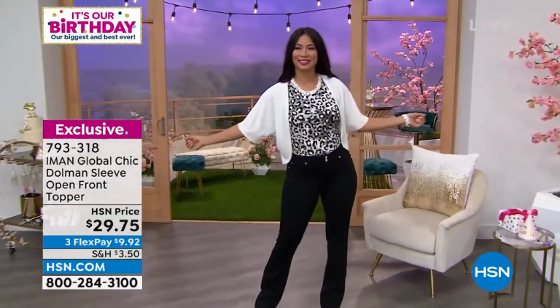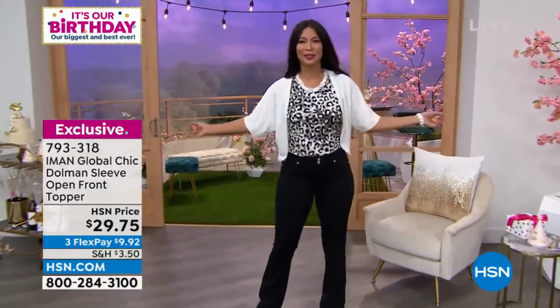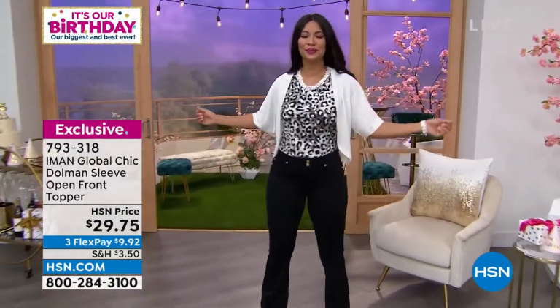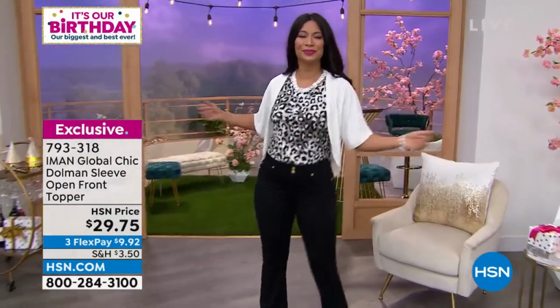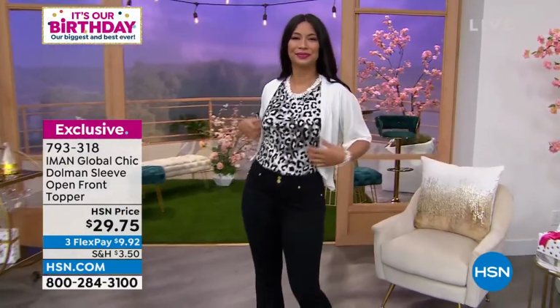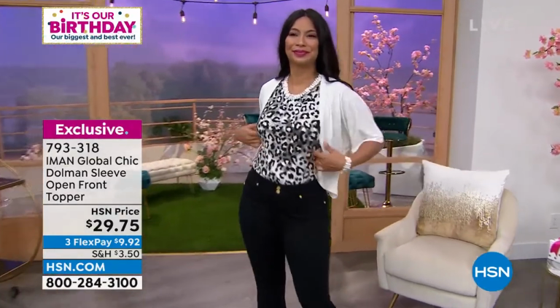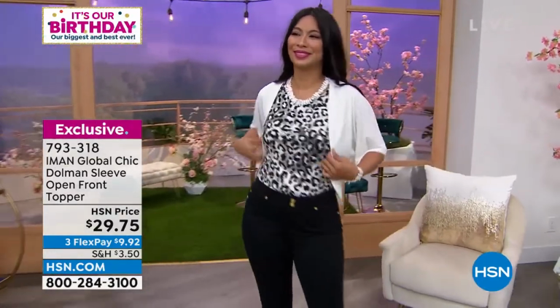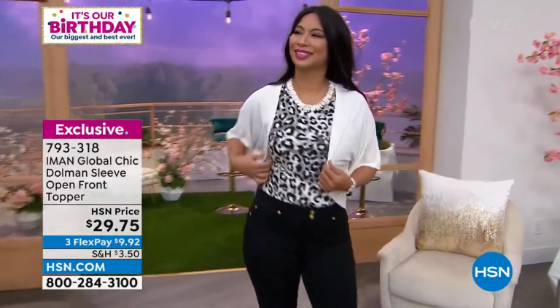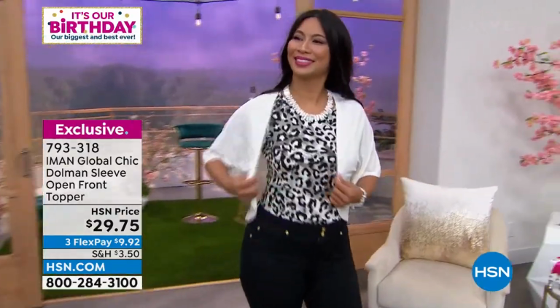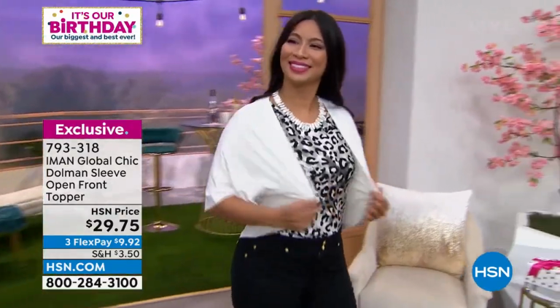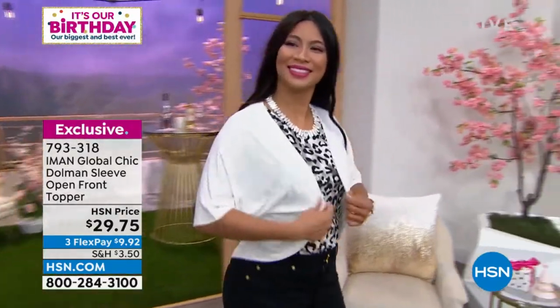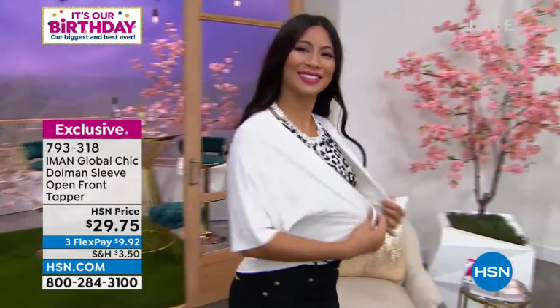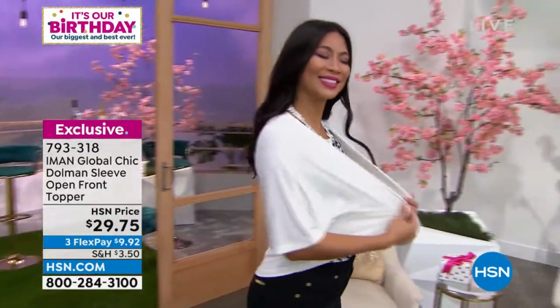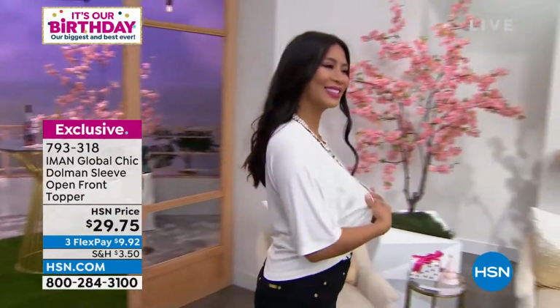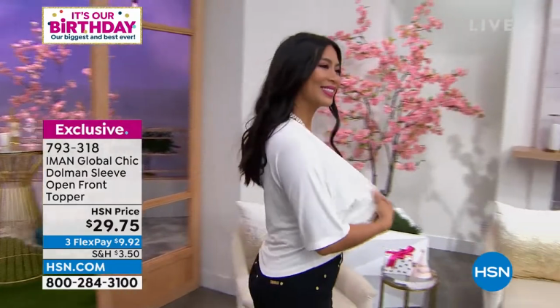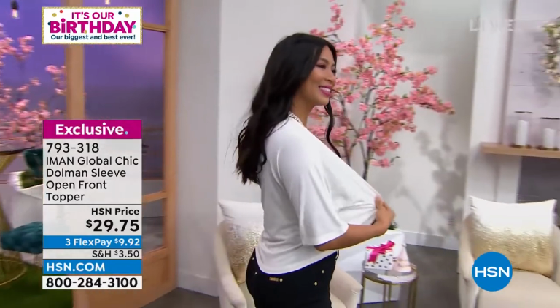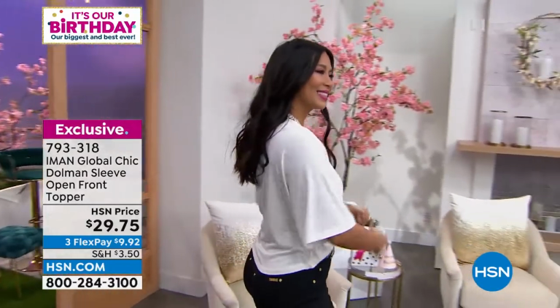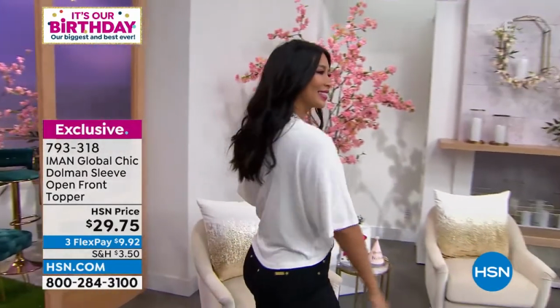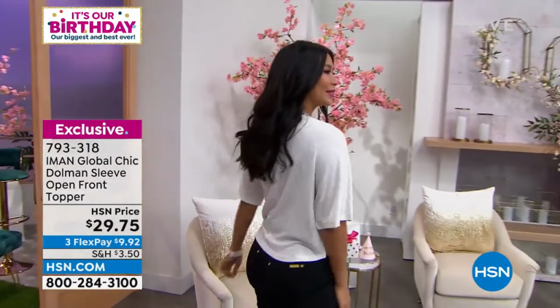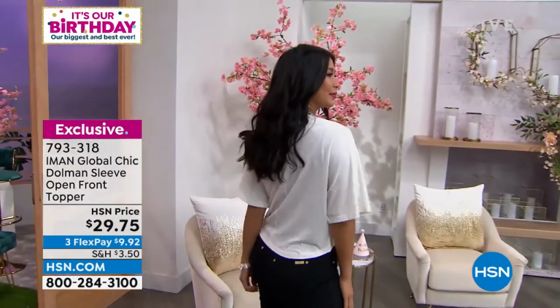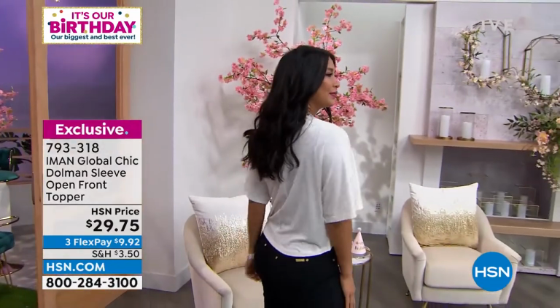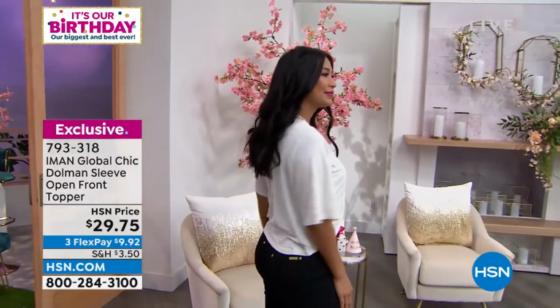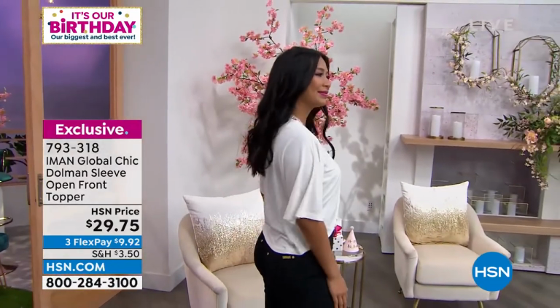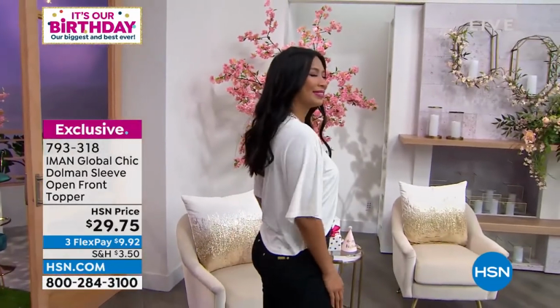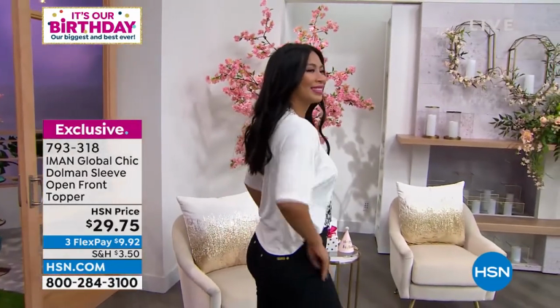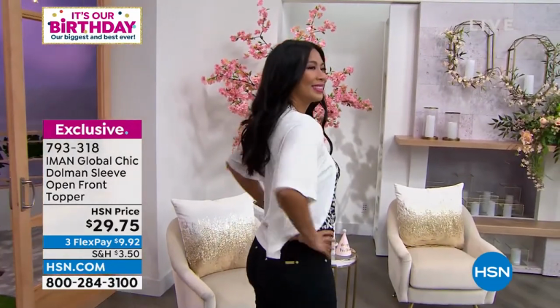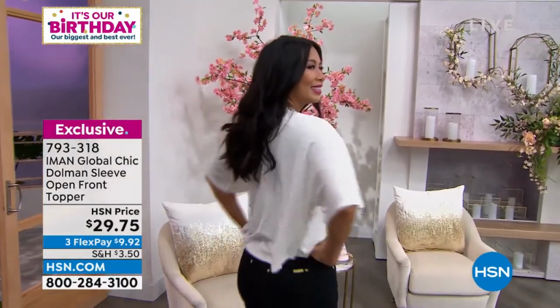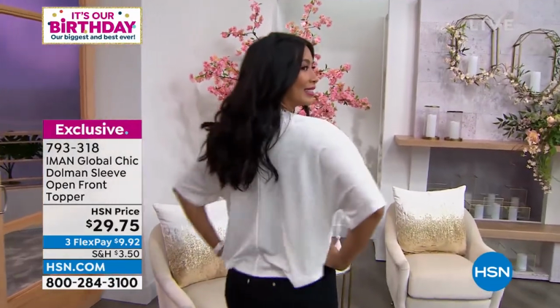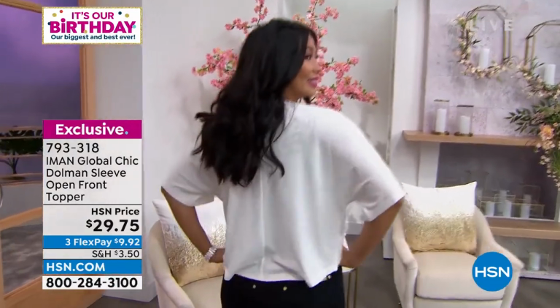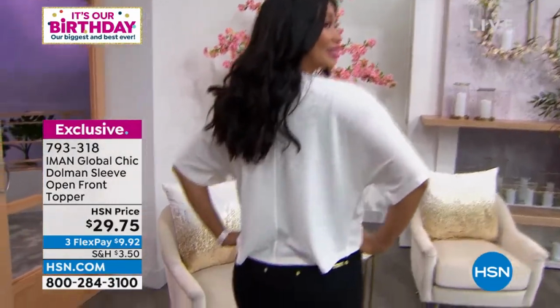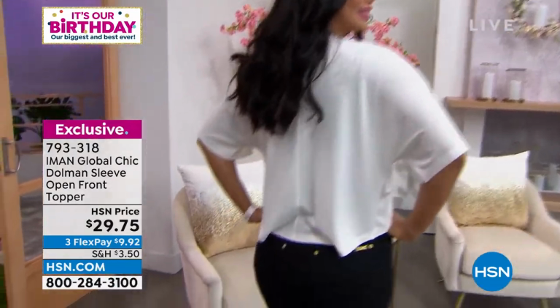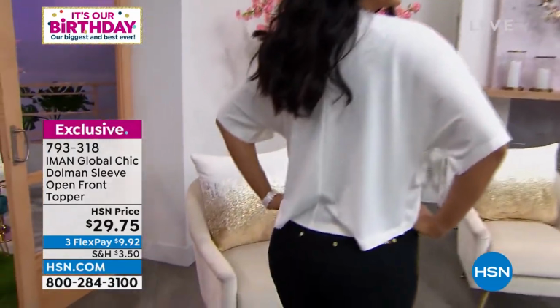It's that dolman sleeve again. So it's 23 inches in length. See how it's a little longer in the back too? Machine wash, tumble dry.